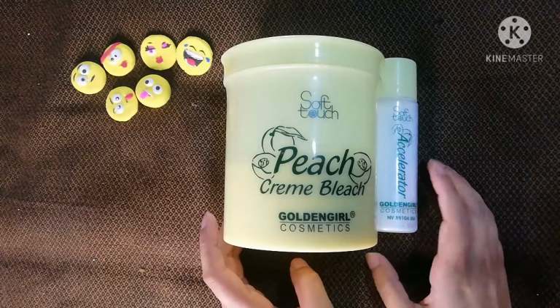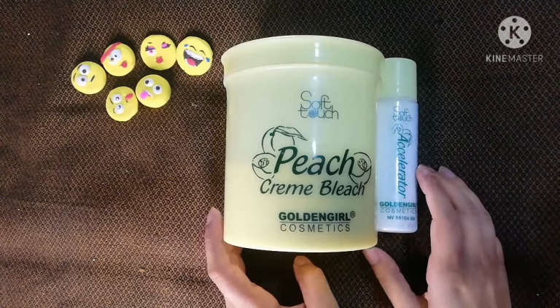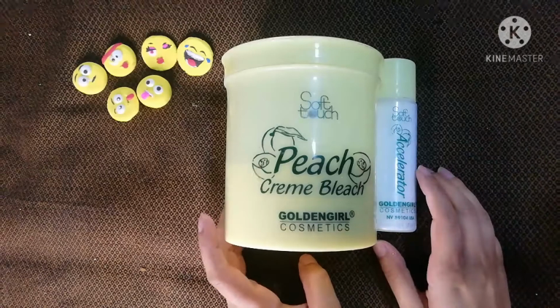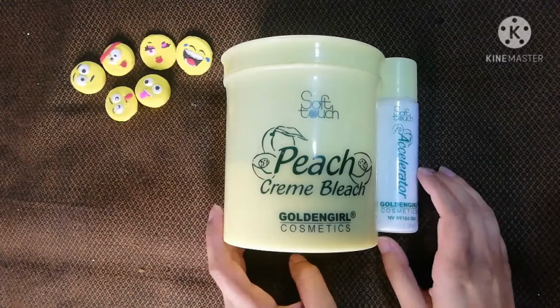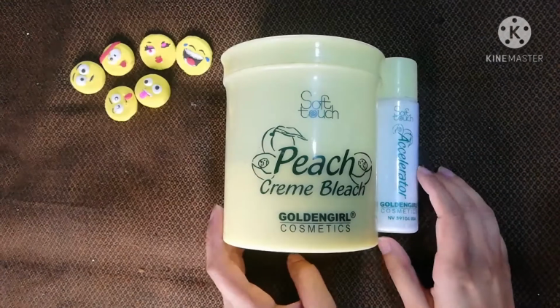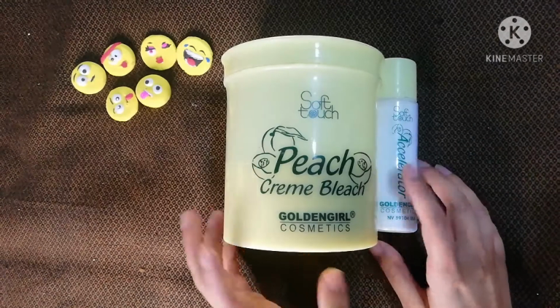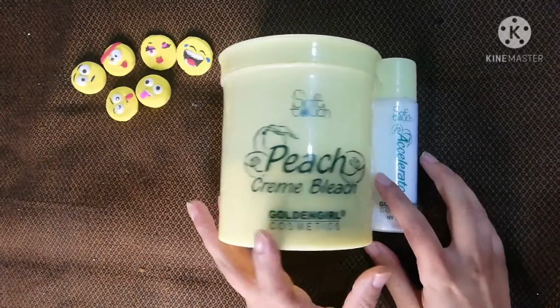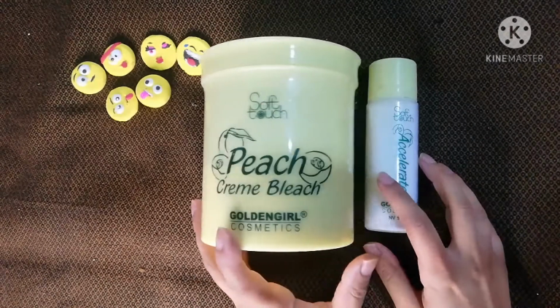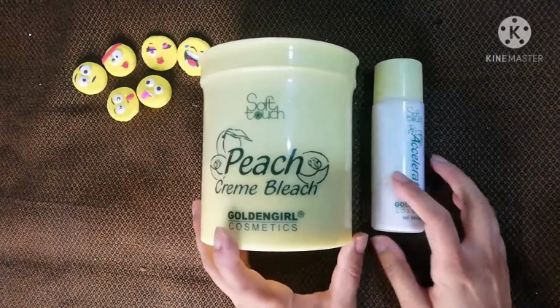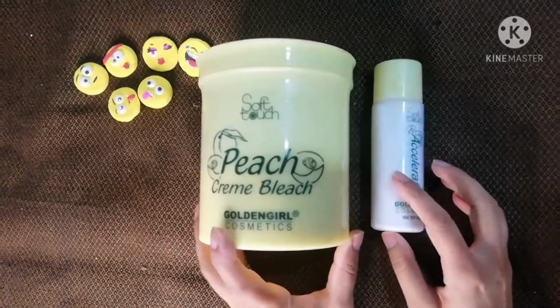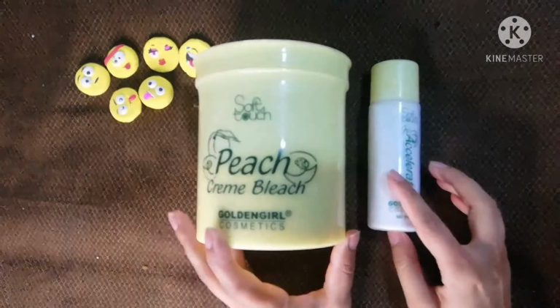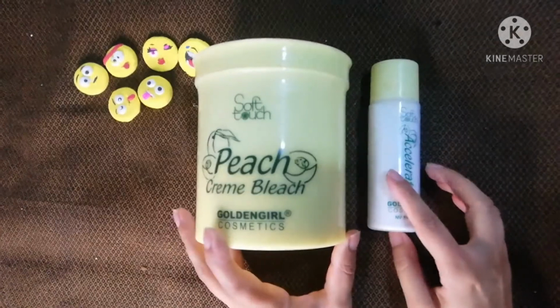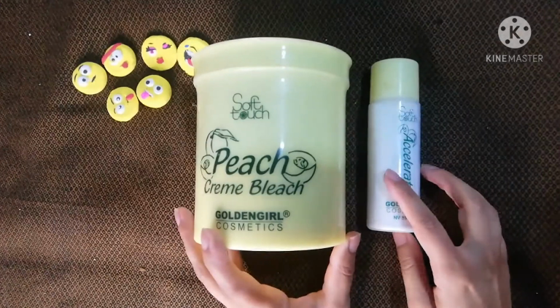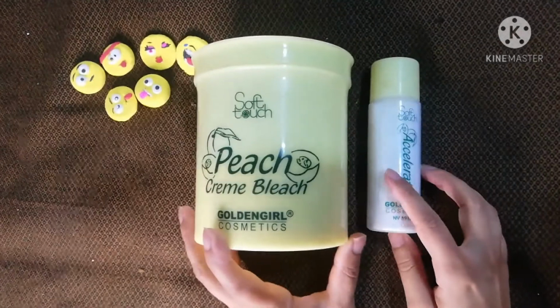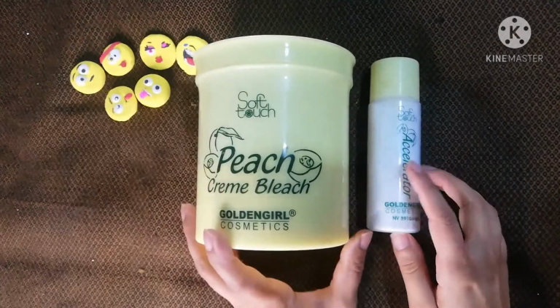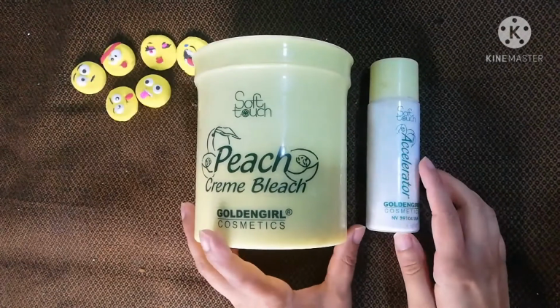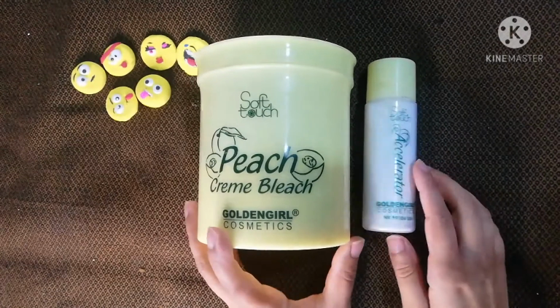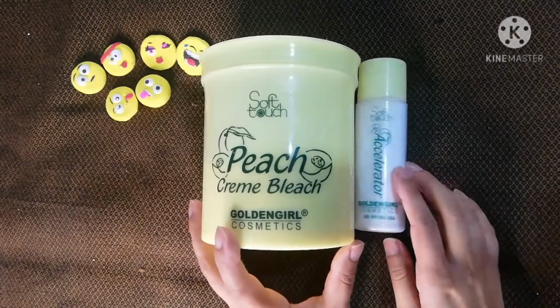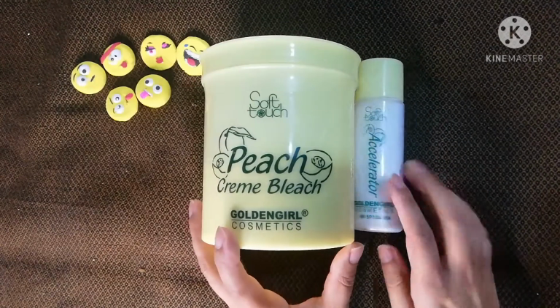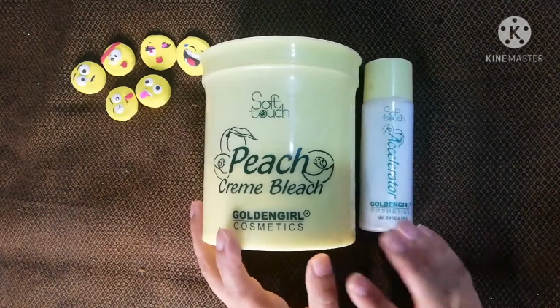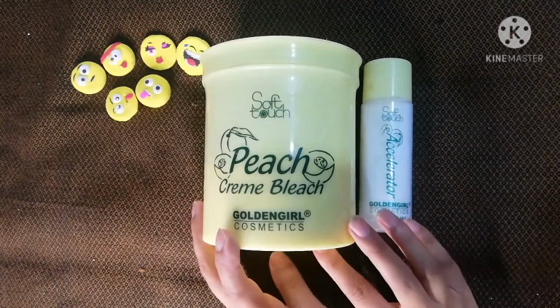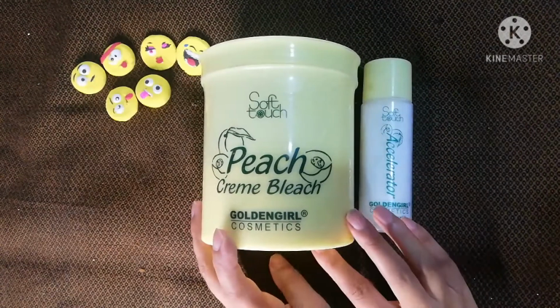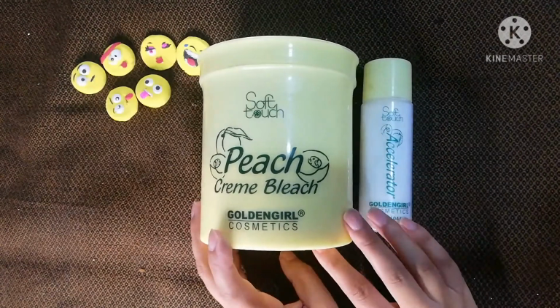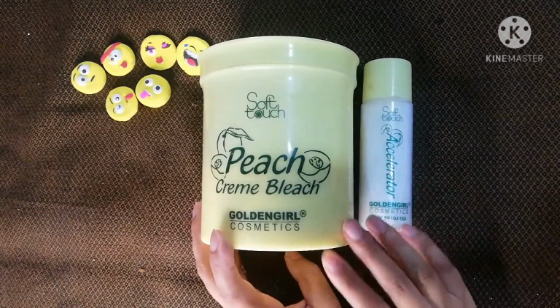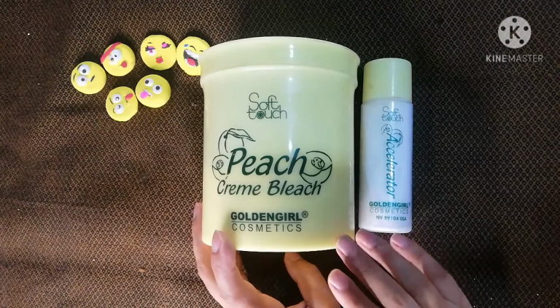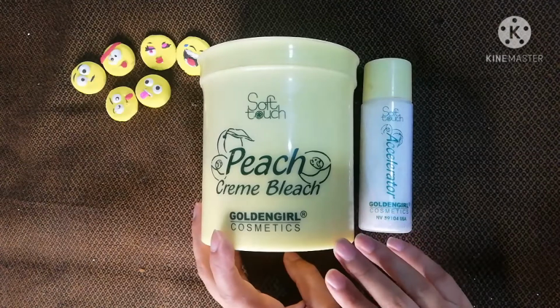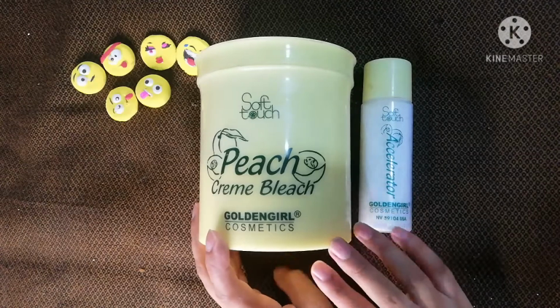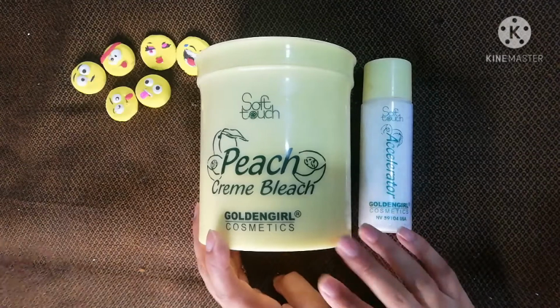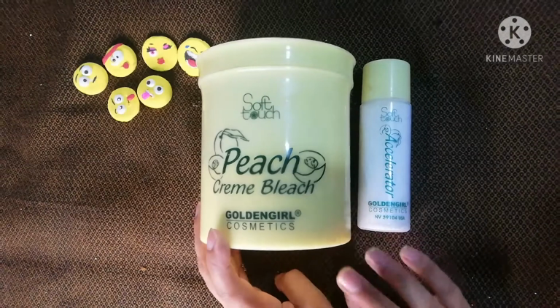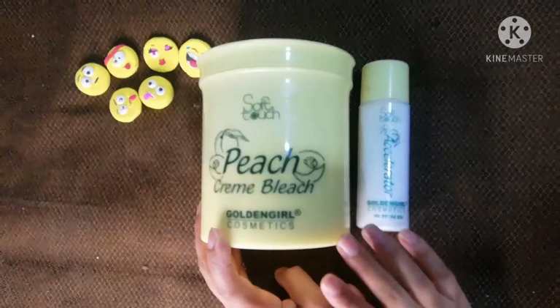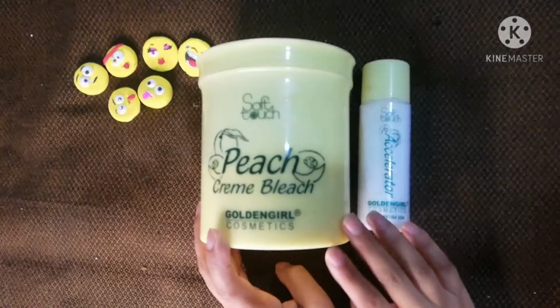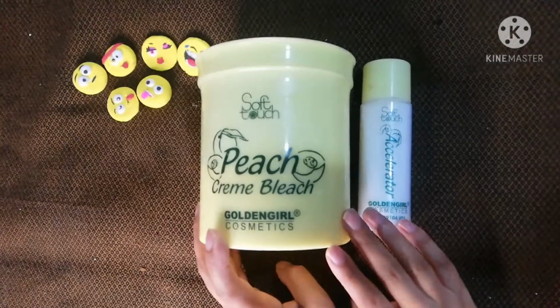Assalamualaikum and welcome back to my YouTube channel. Today's video is about my Peach Cream Bleach. This is a Golden Girl's bleach.